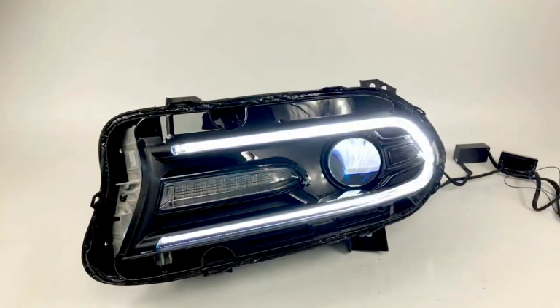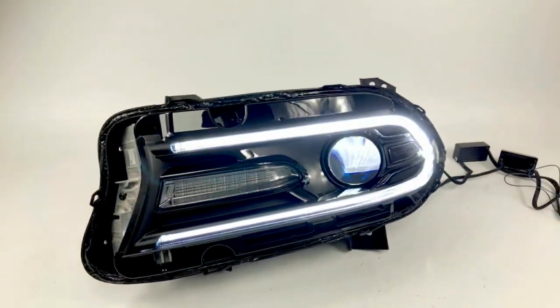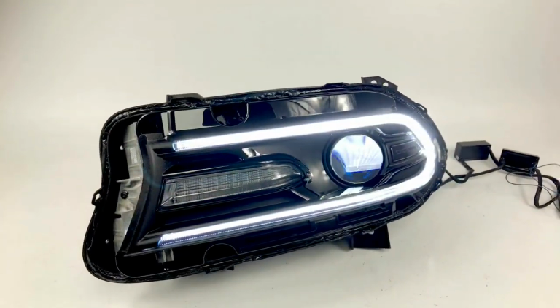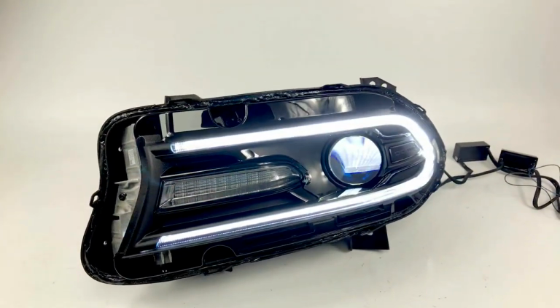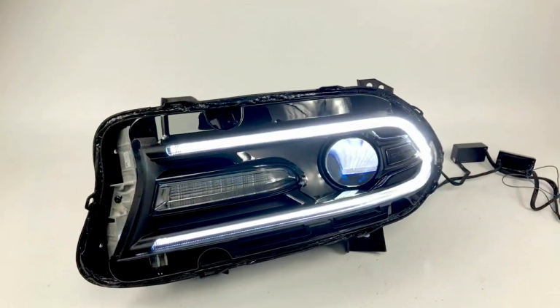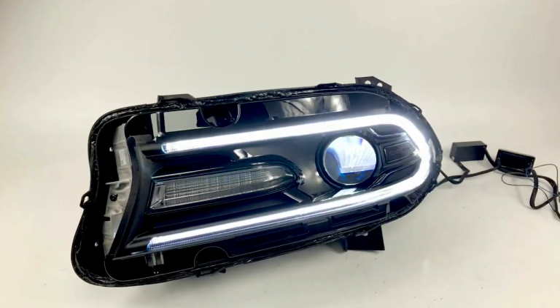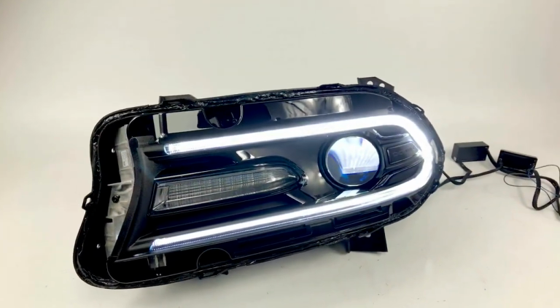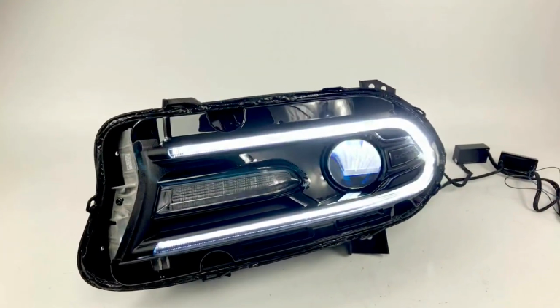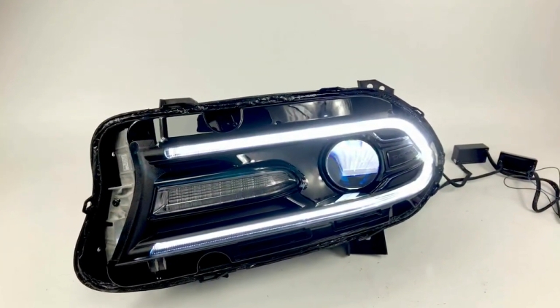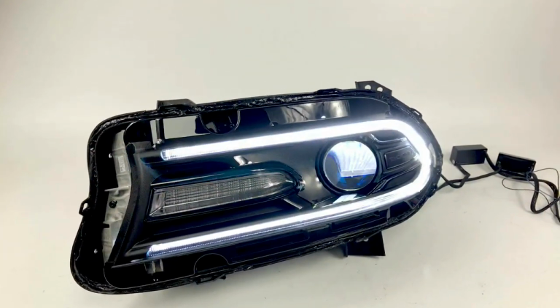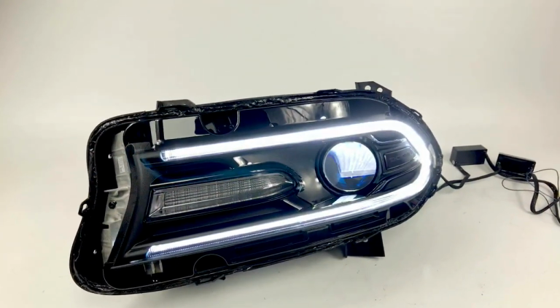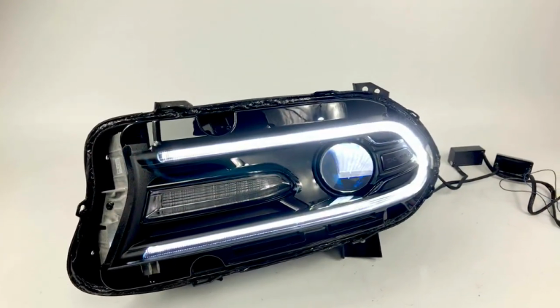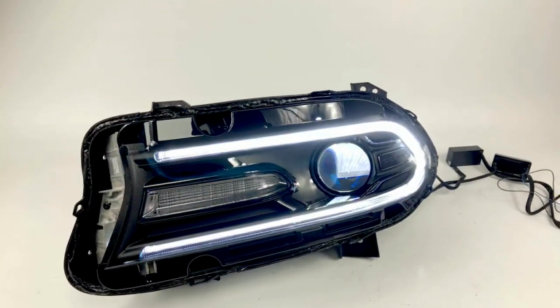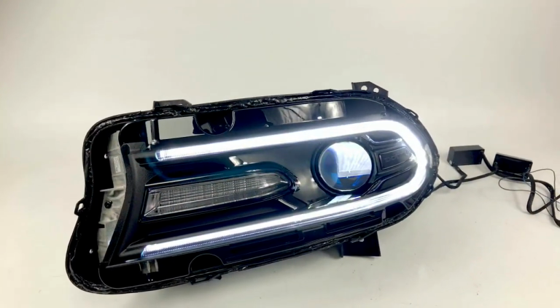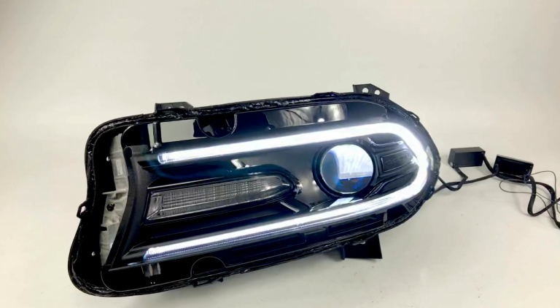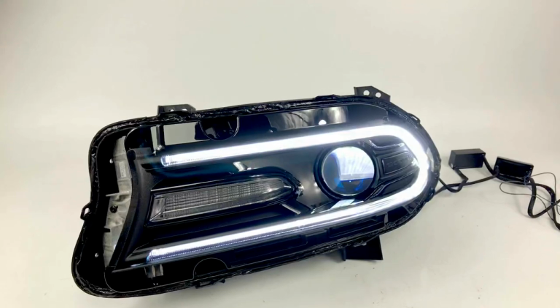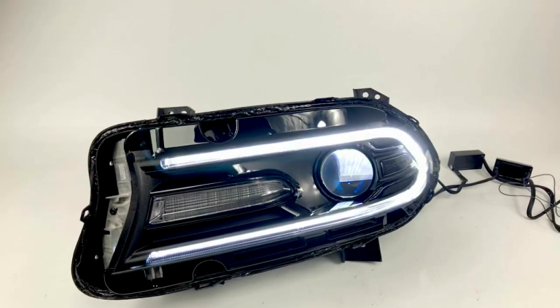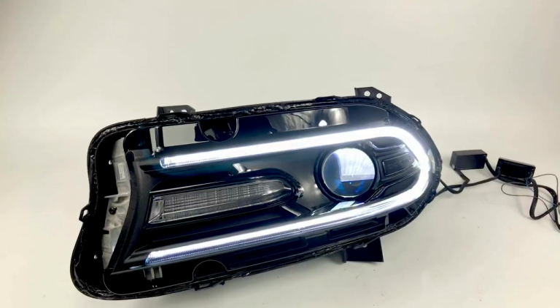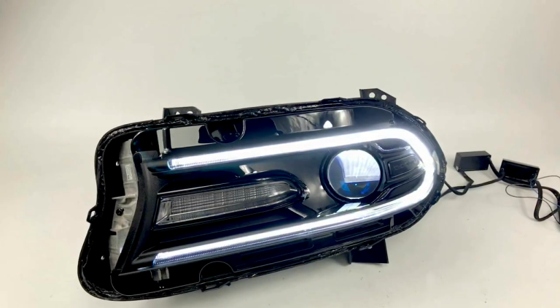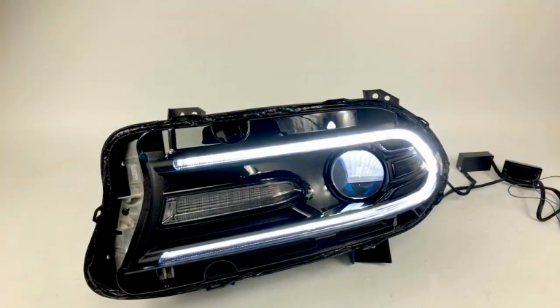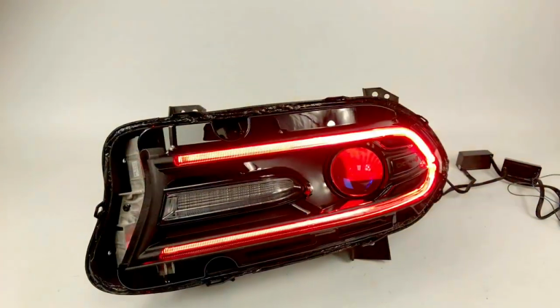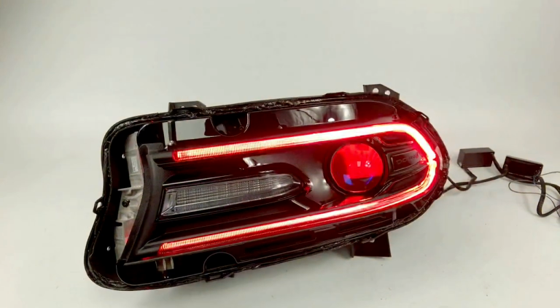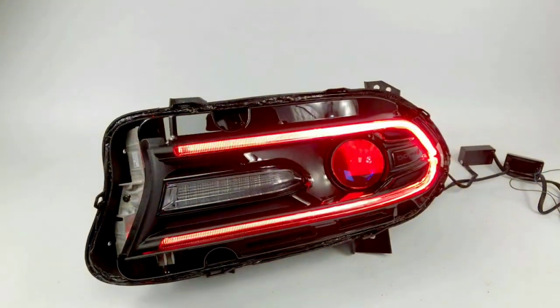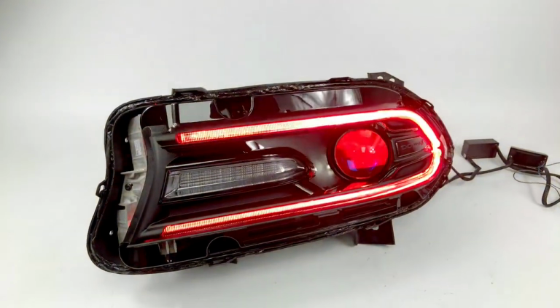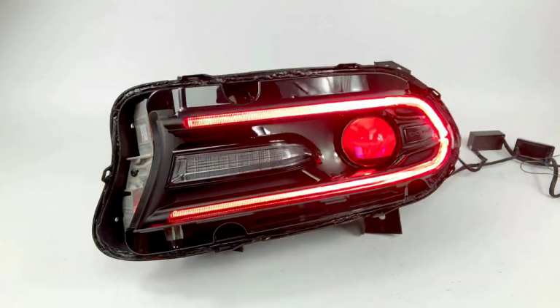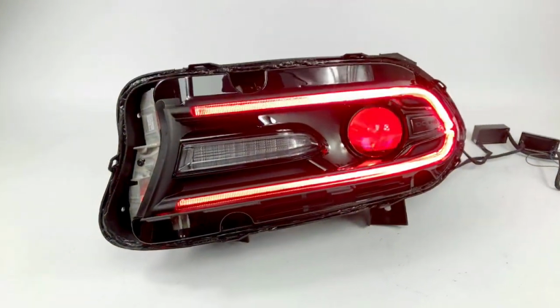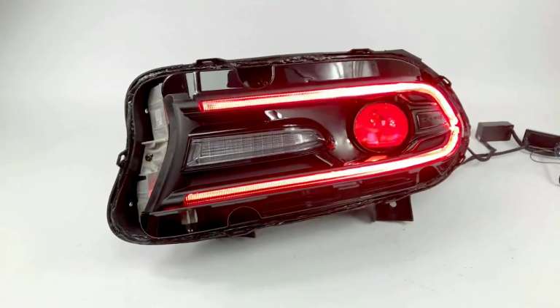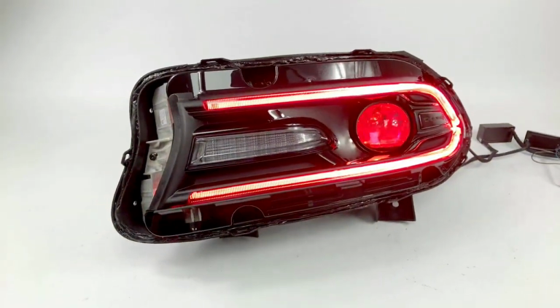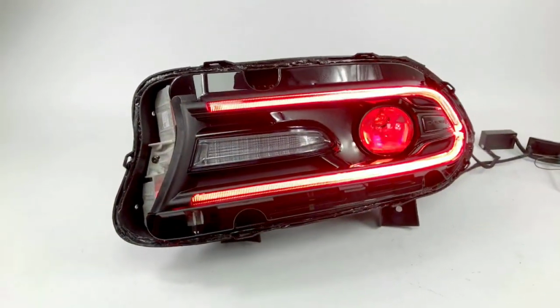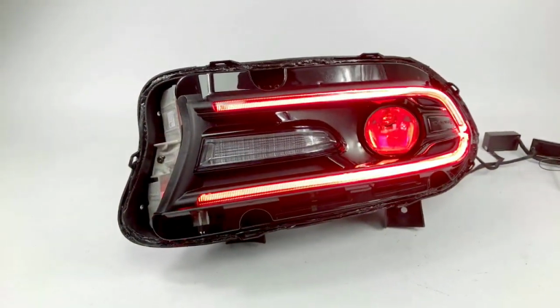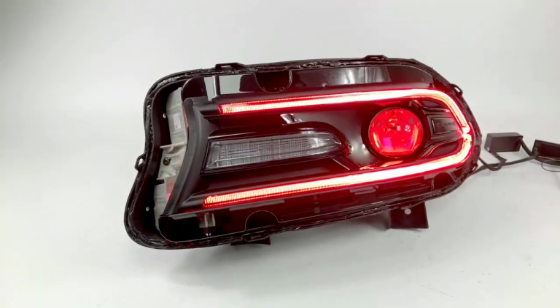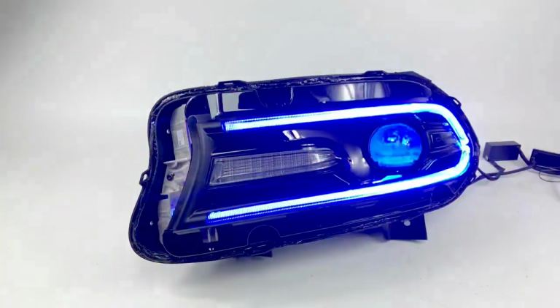The Demon Eye can be on a separate channel, and this is RGBW, so it's color changing. You can switch the channel so you can see every single color.